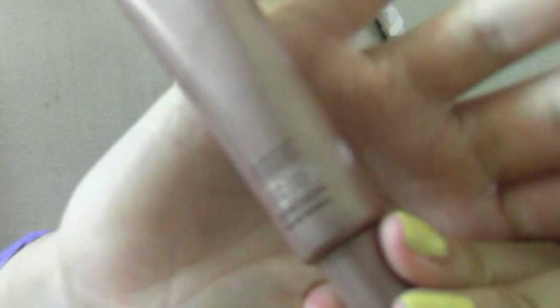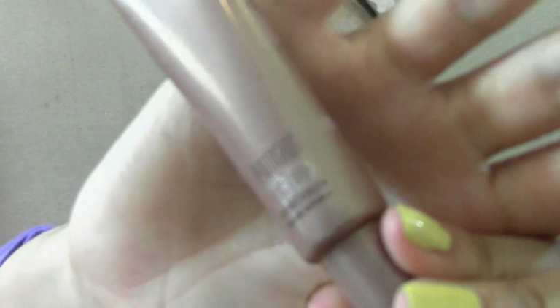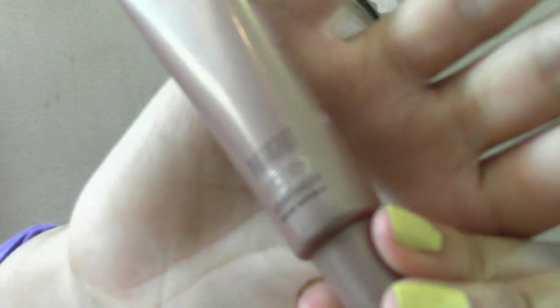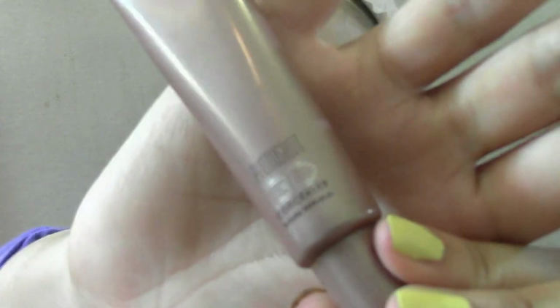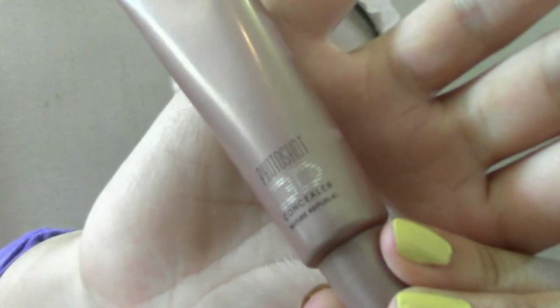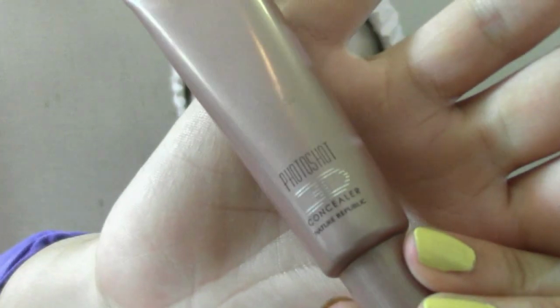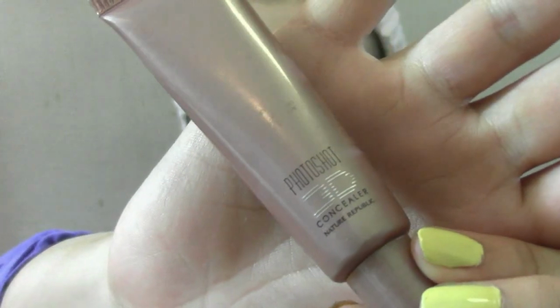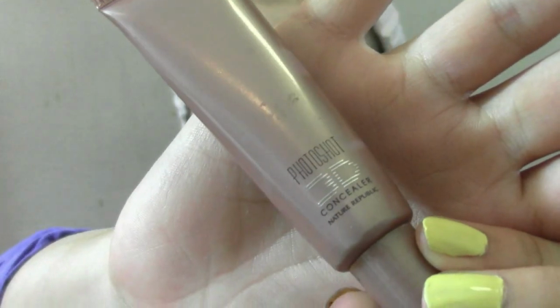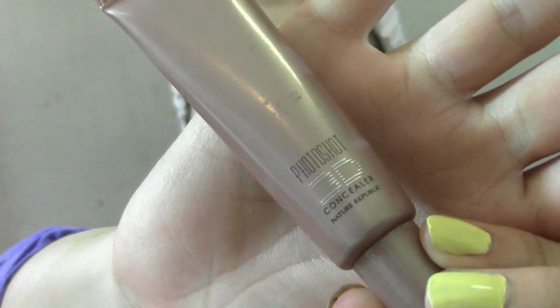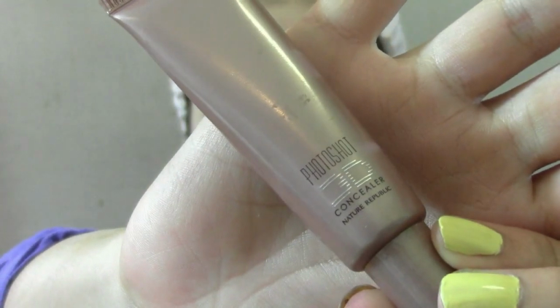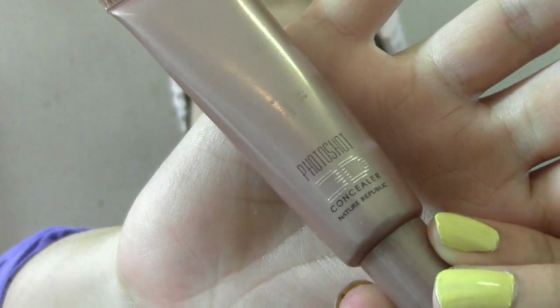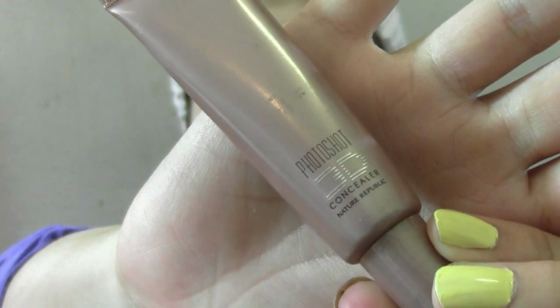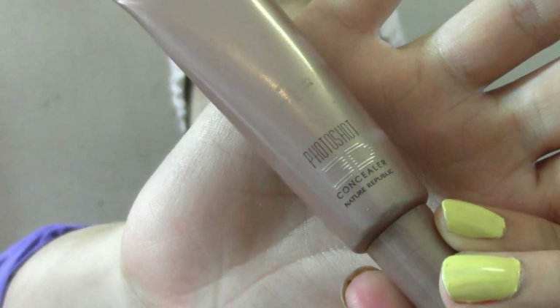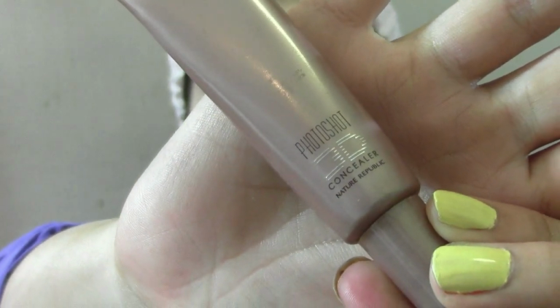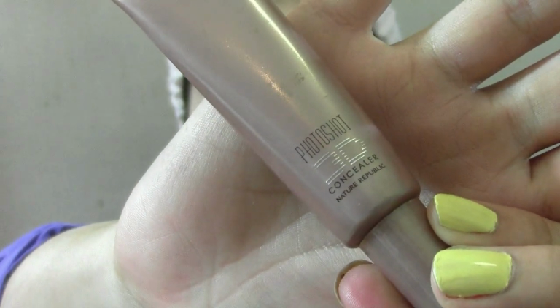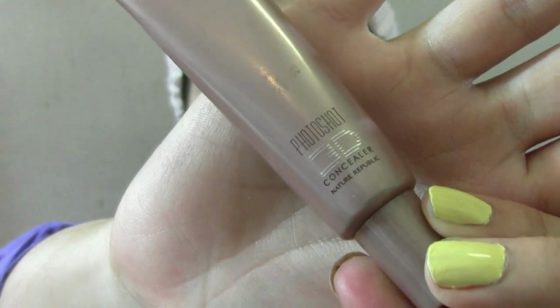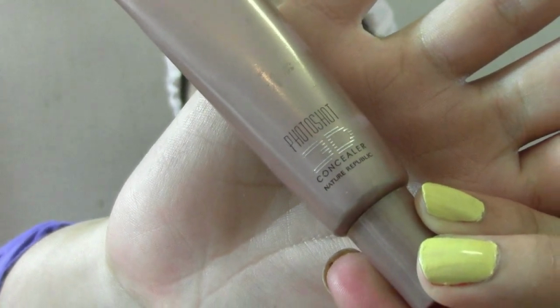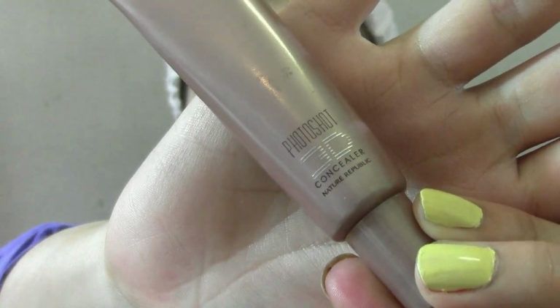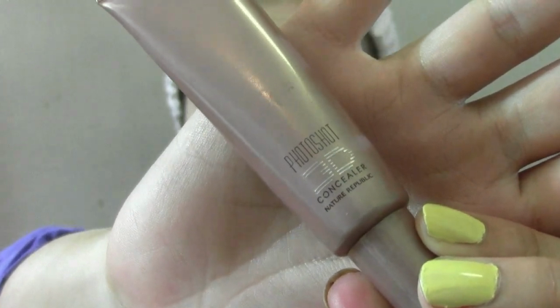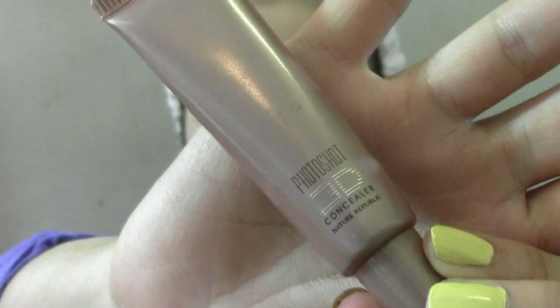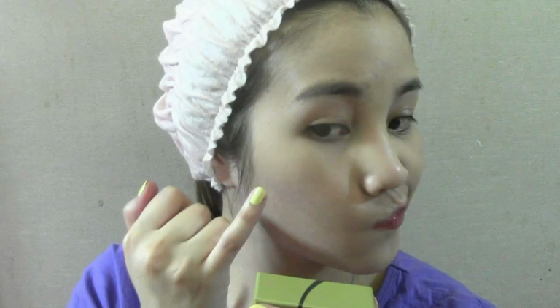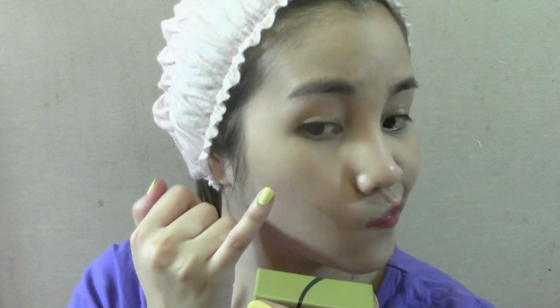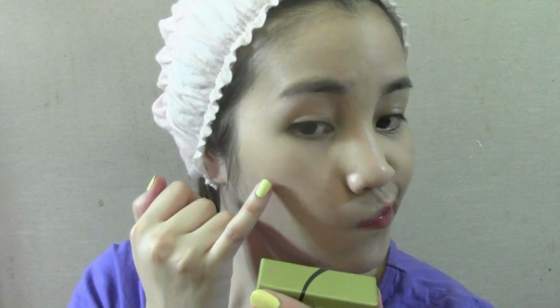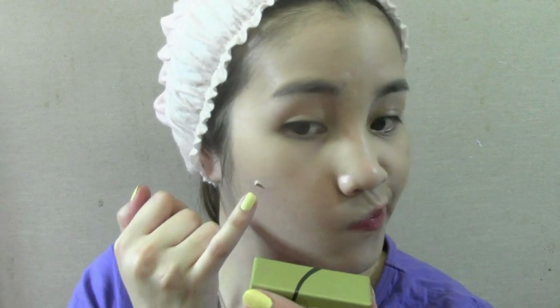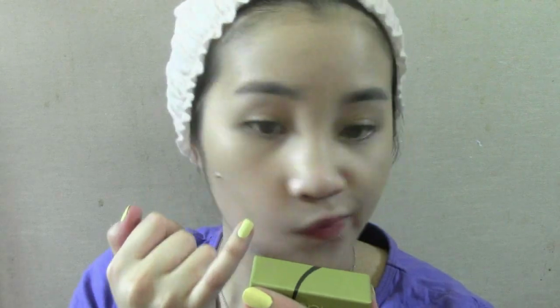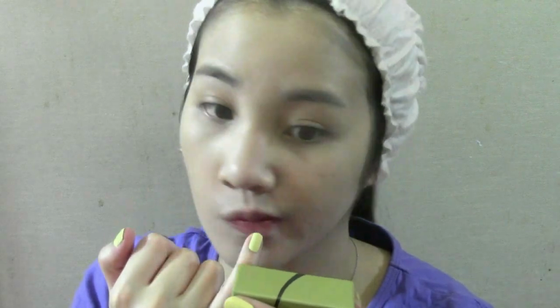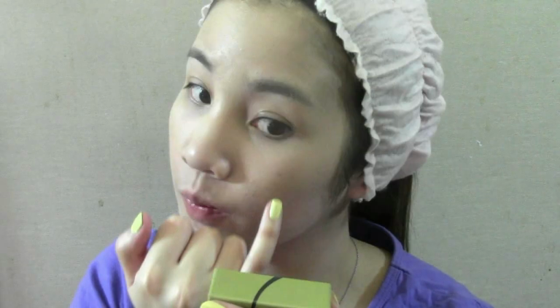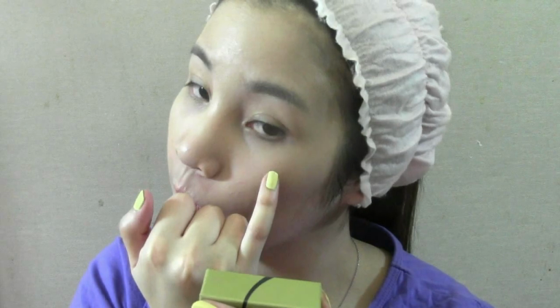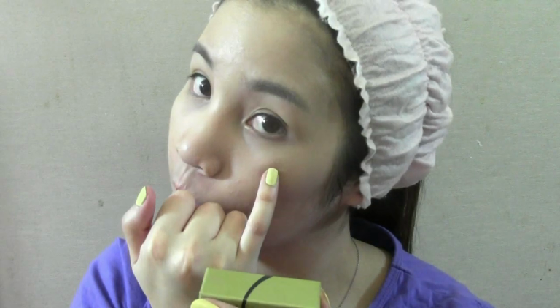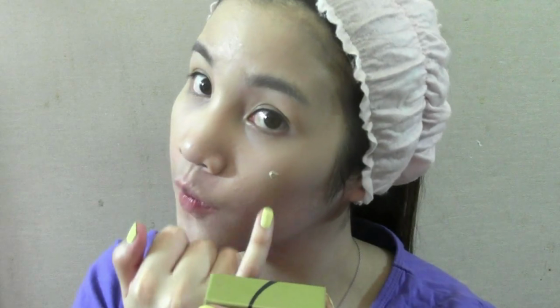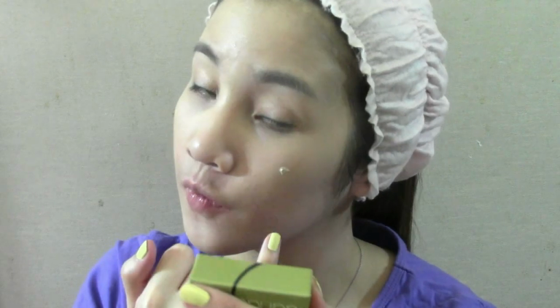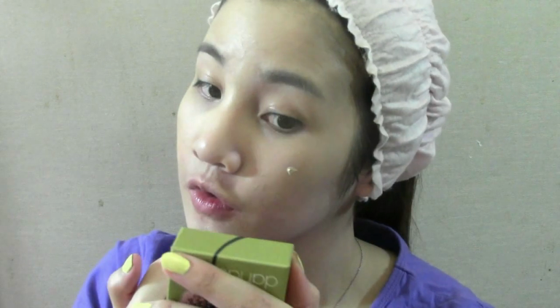After foundation, I like to use a liquid concealer like this and dab it to cover all the red spots, because it's easier to blend.